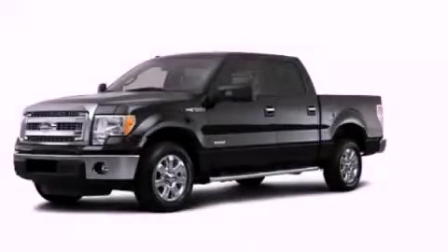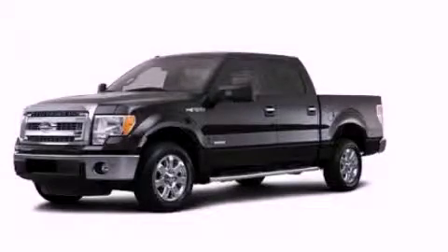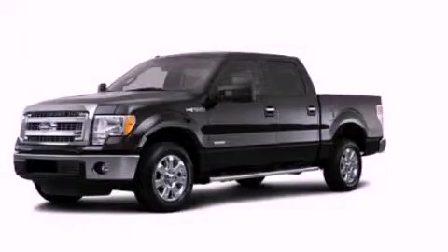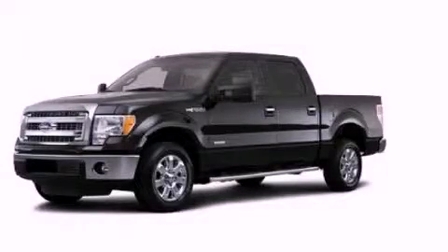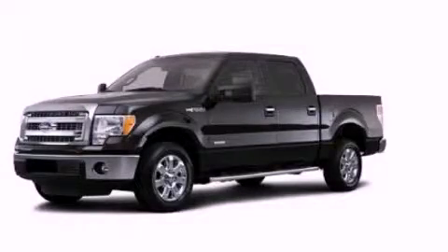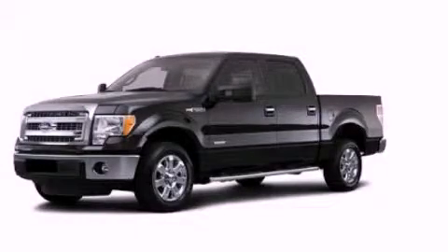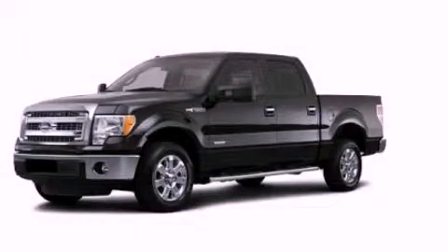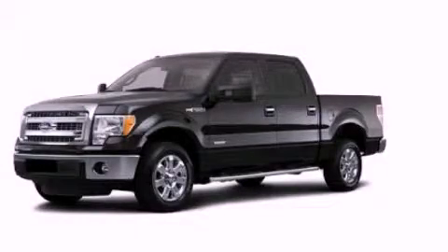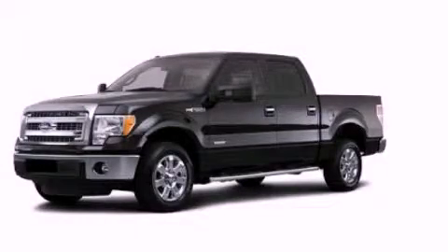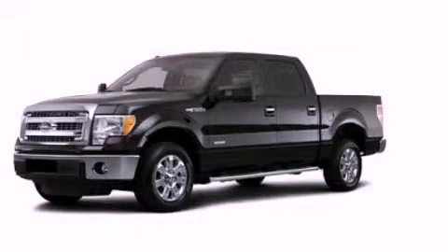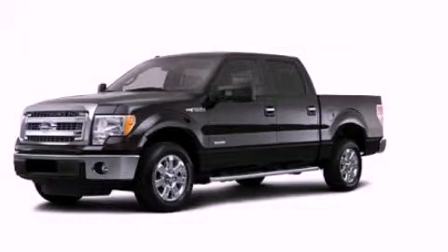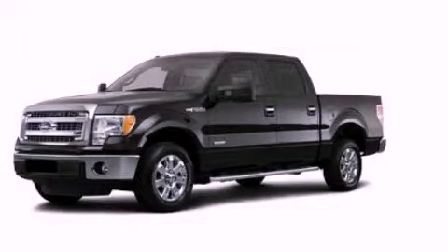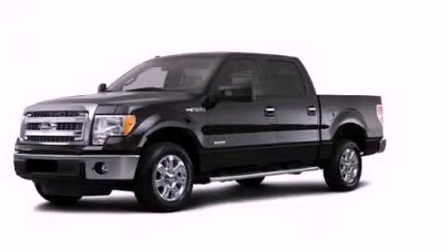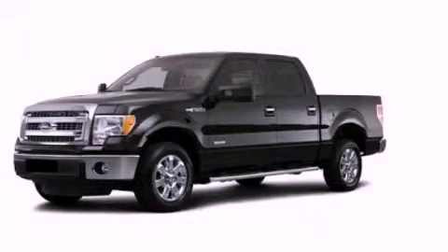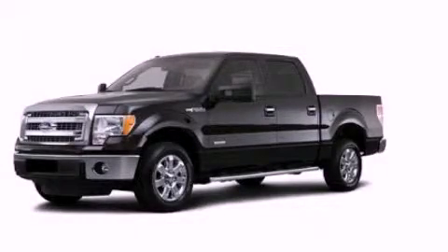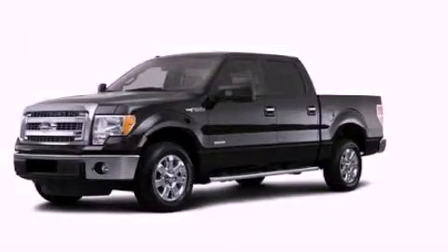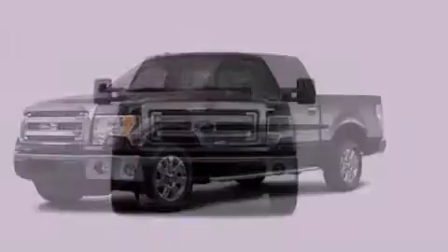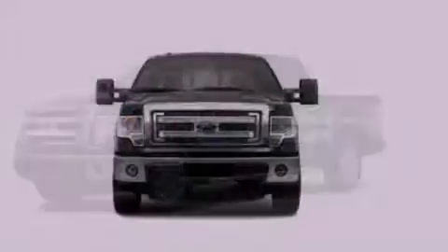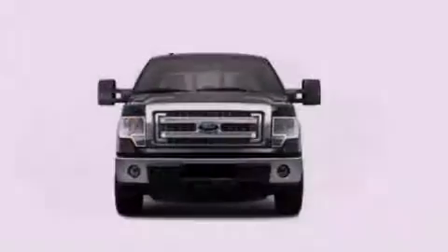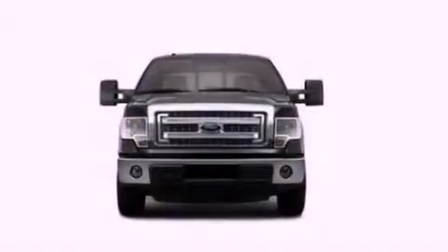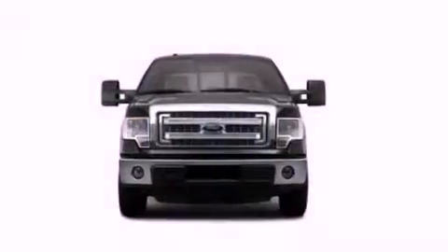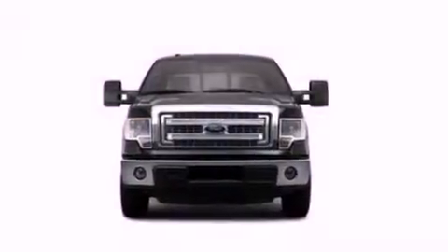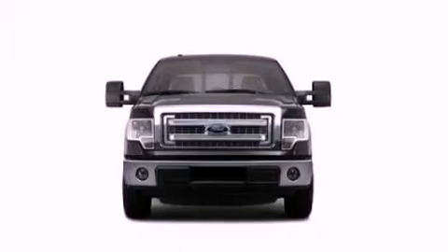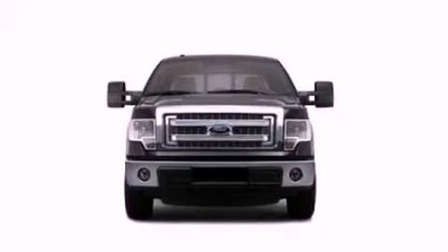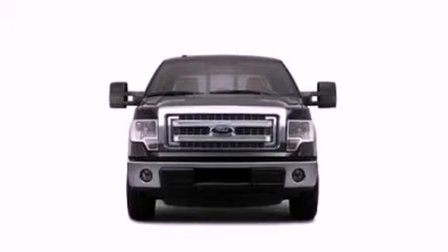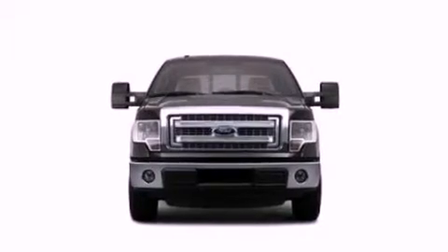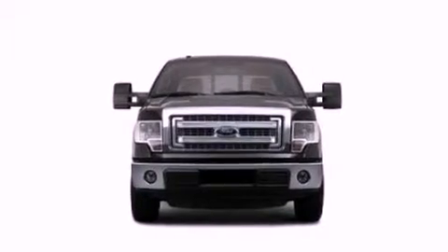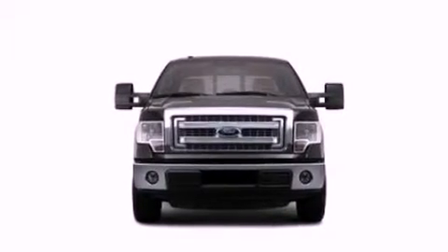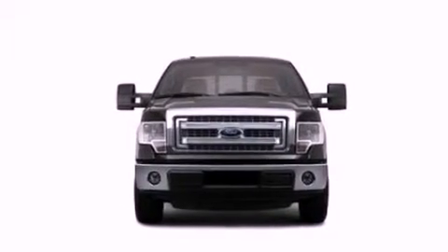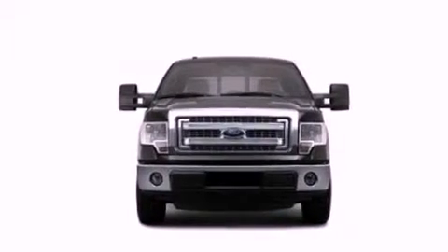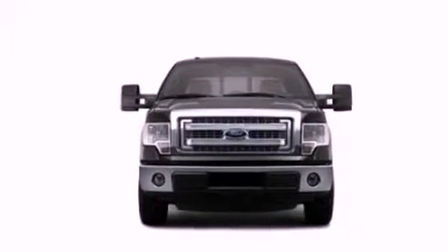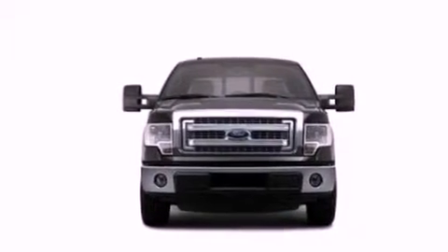This is a brand new 2013 Ford F-150. It has the power to move what you need and the look too.